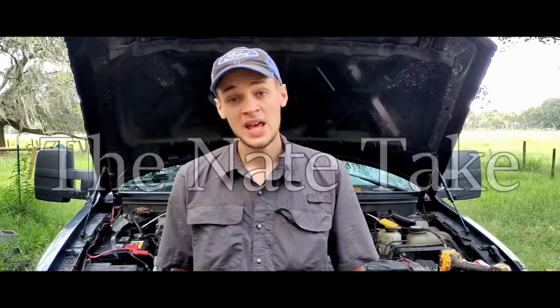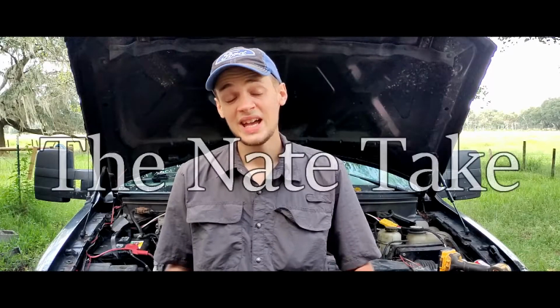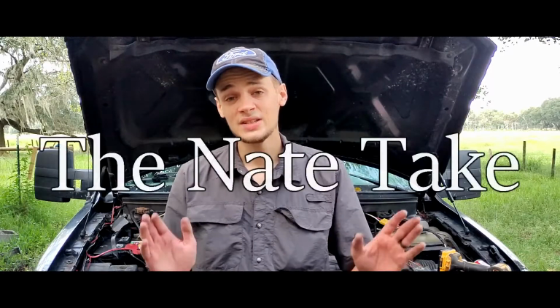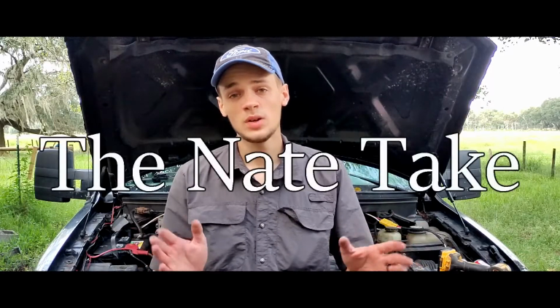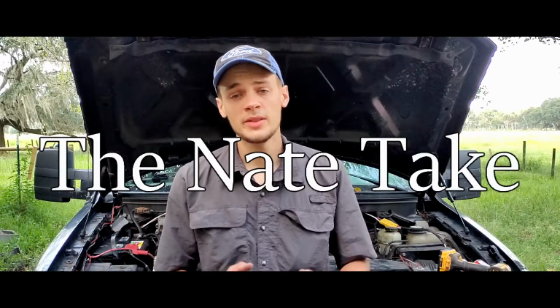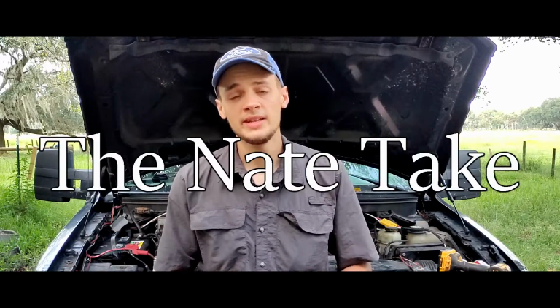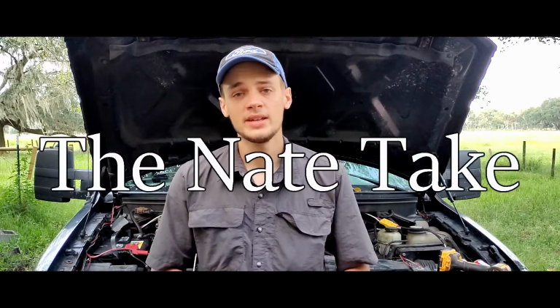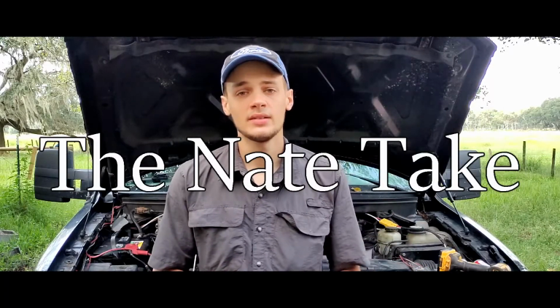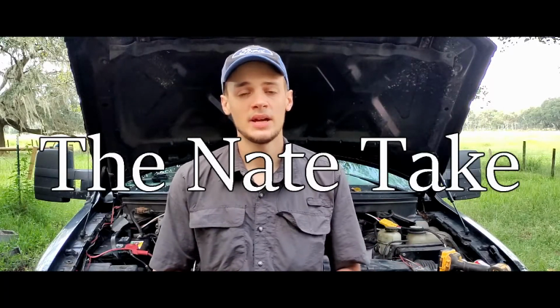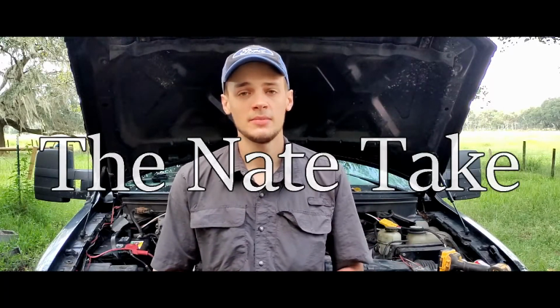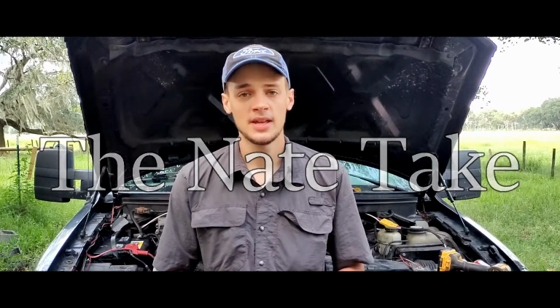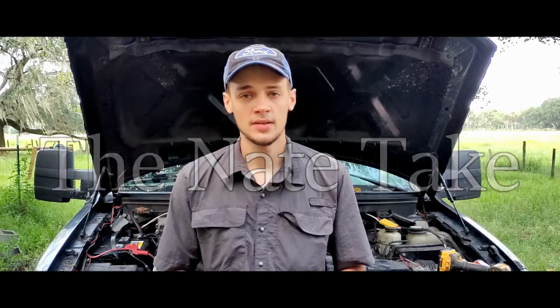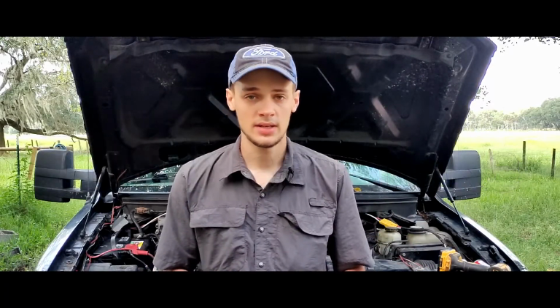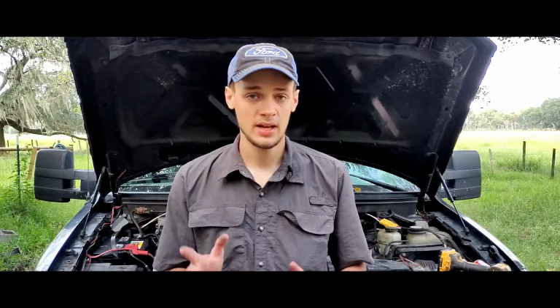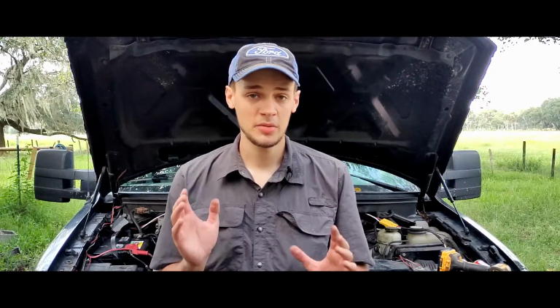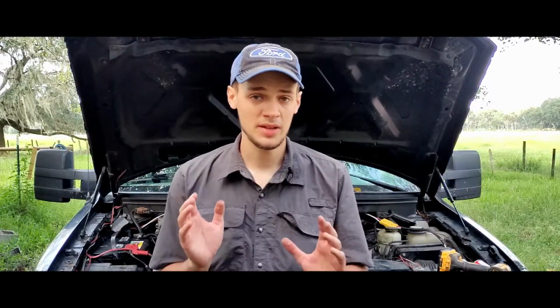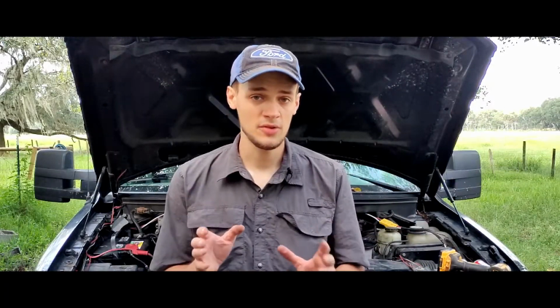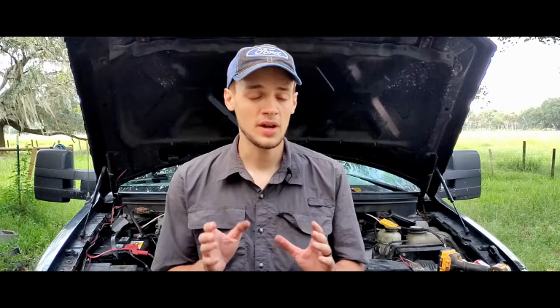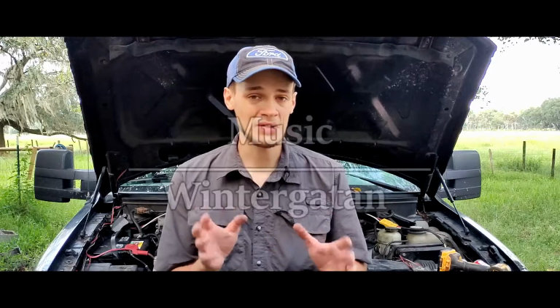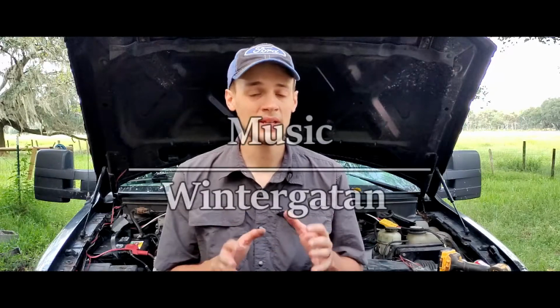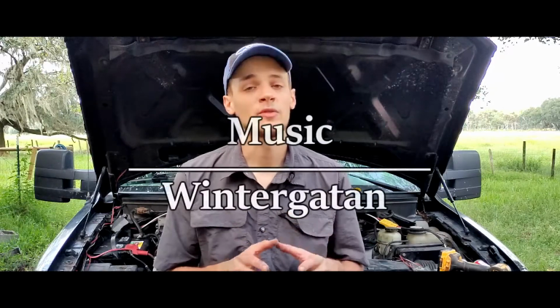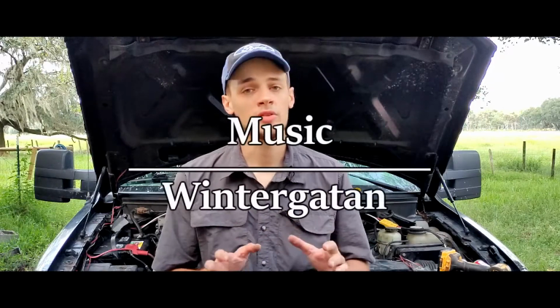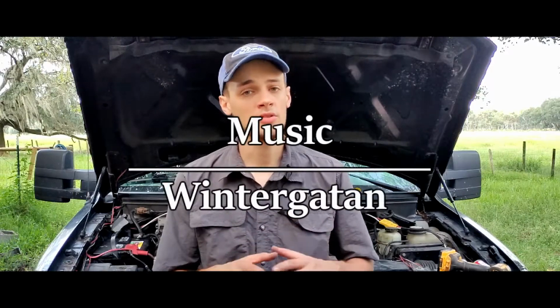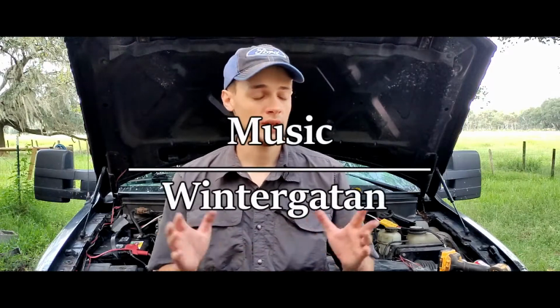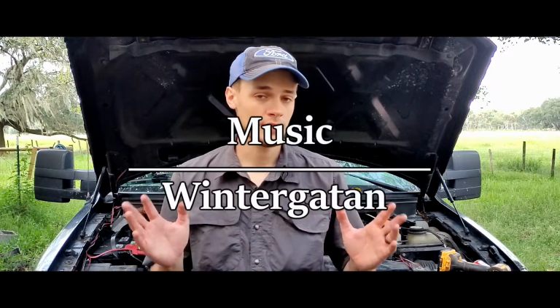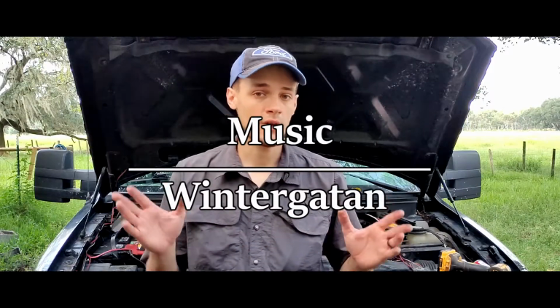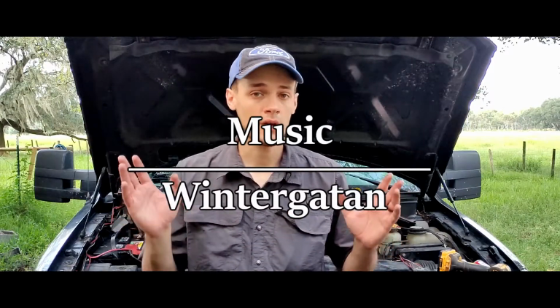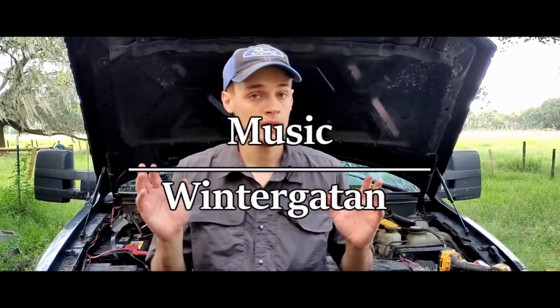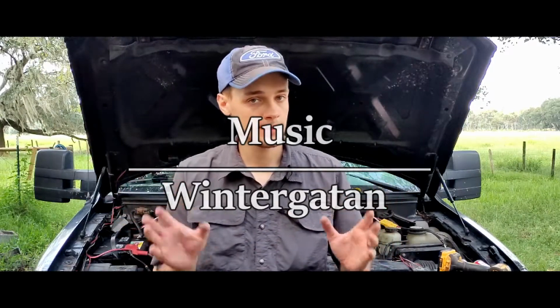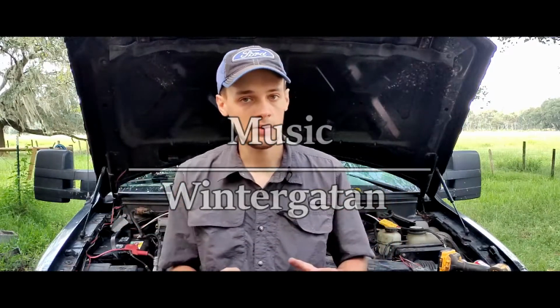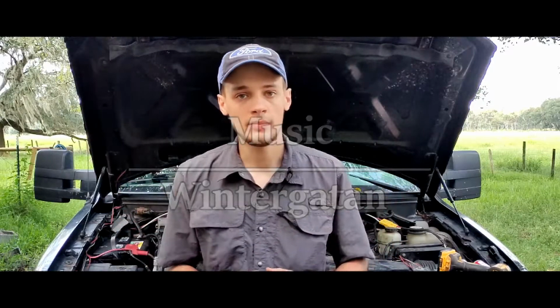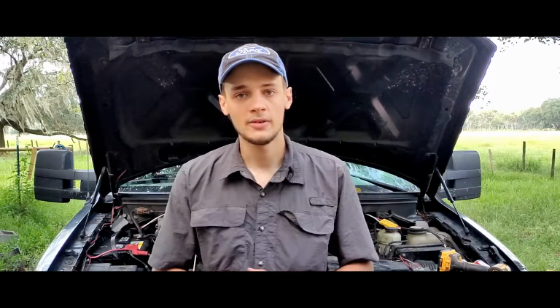Hey guys, welcome to the Night Take. My name is Nathan and today I'm going to be giving you another tip for what you can do if your car is low on power.